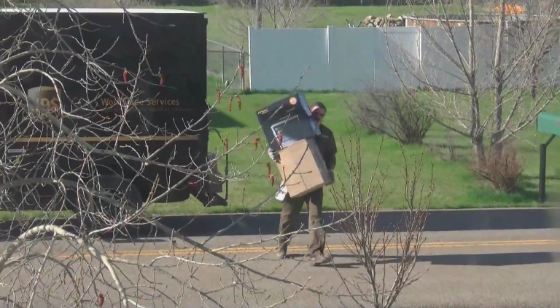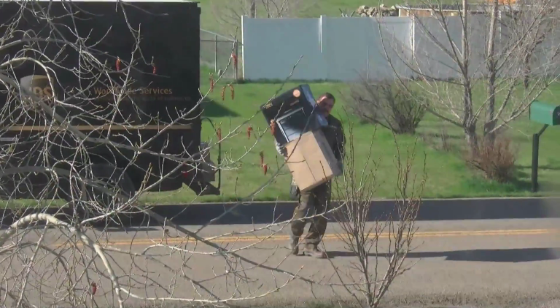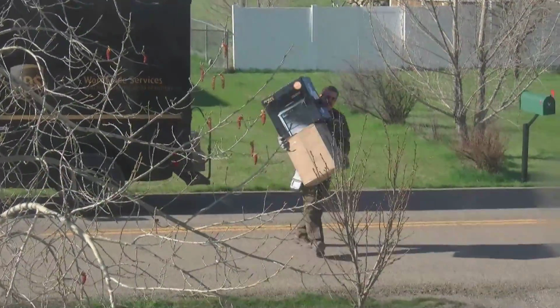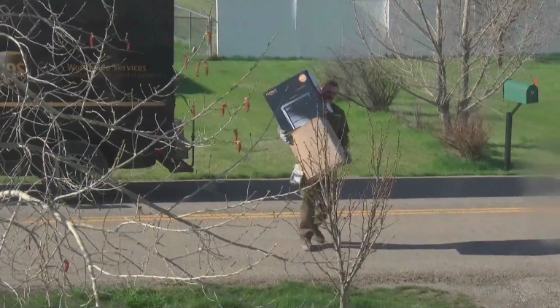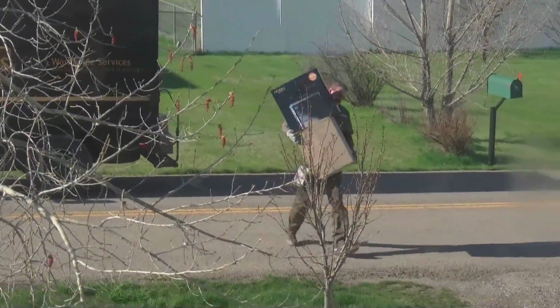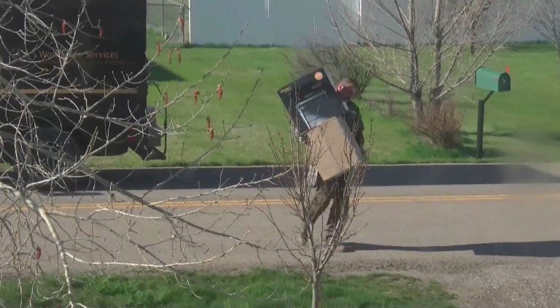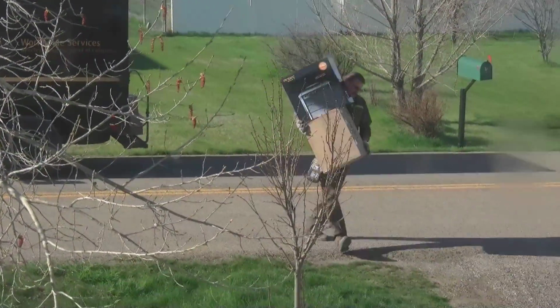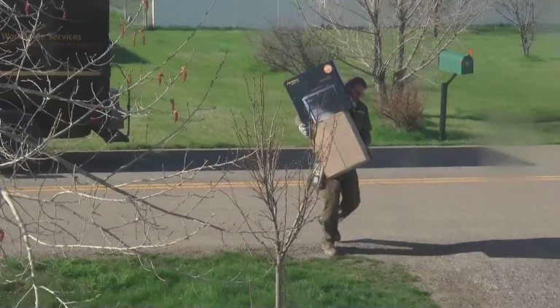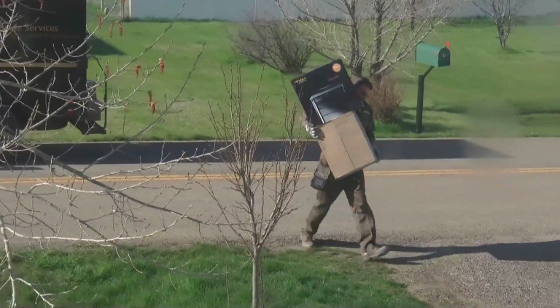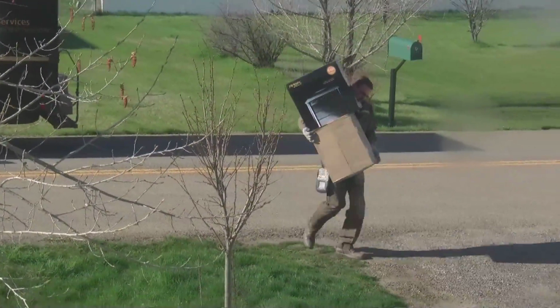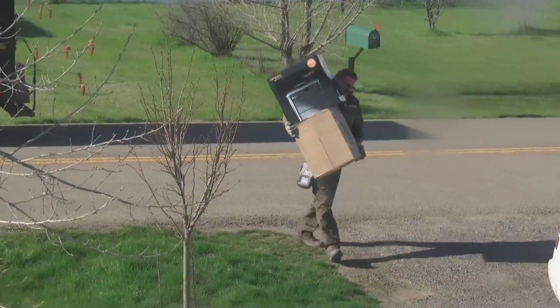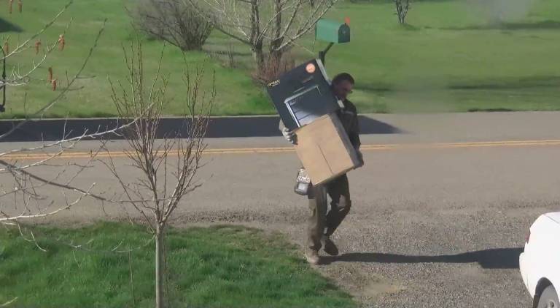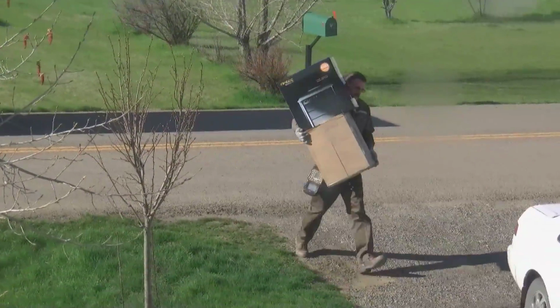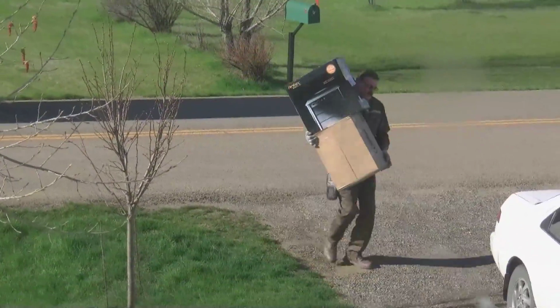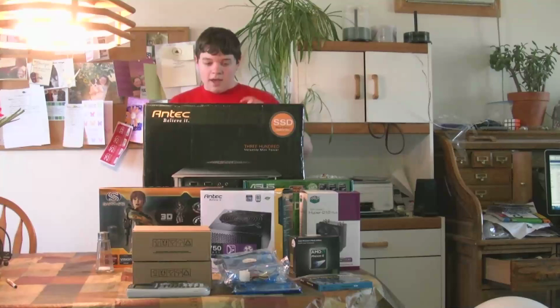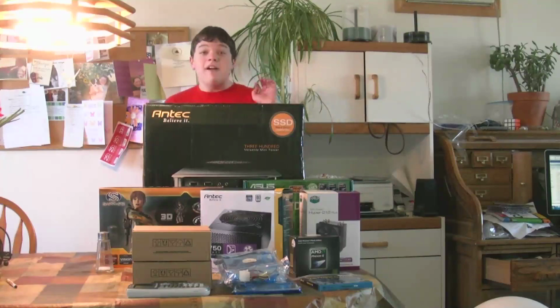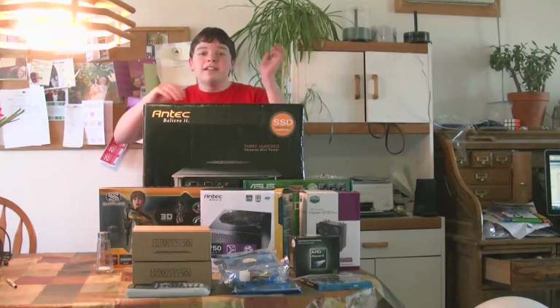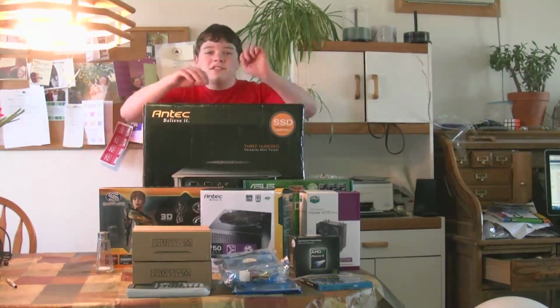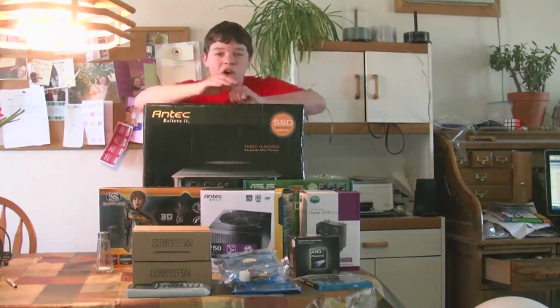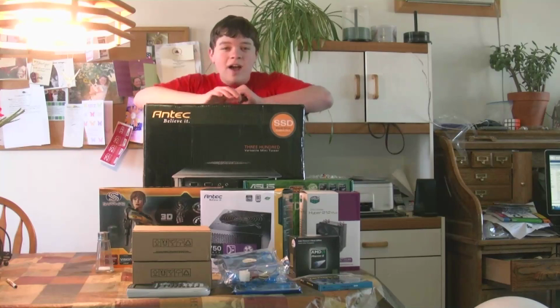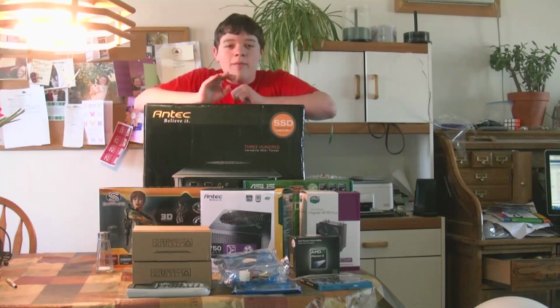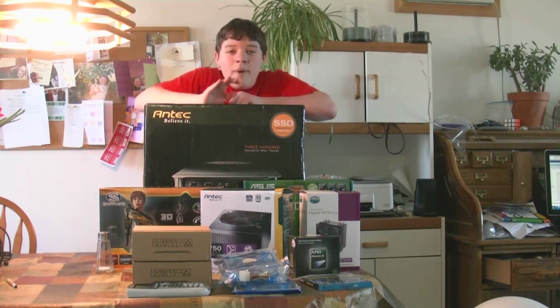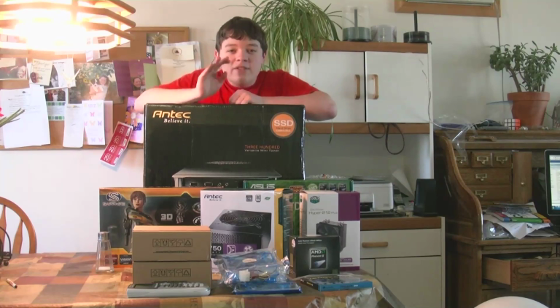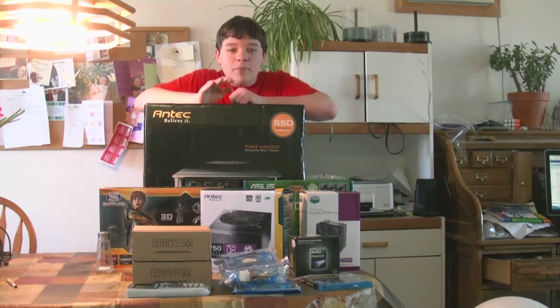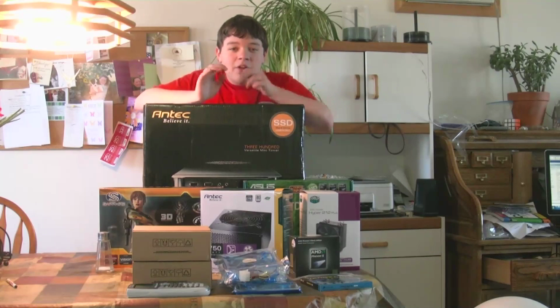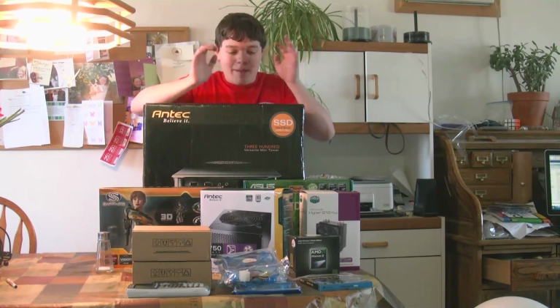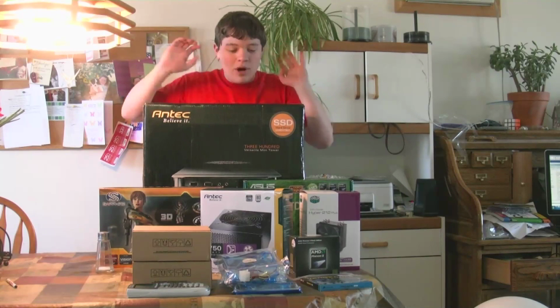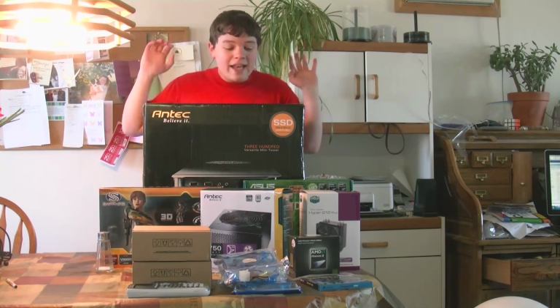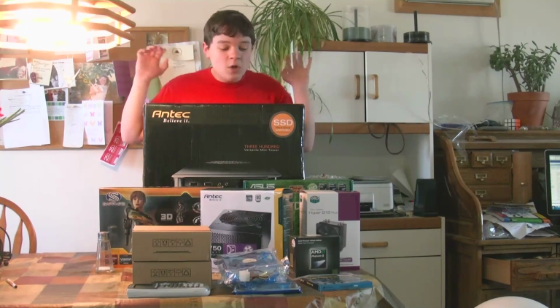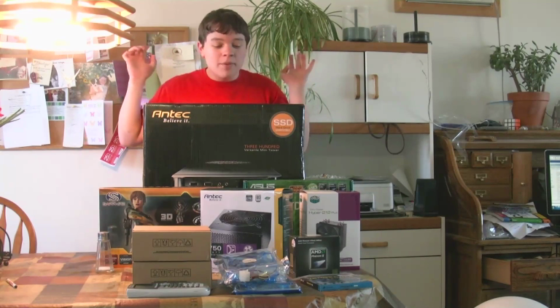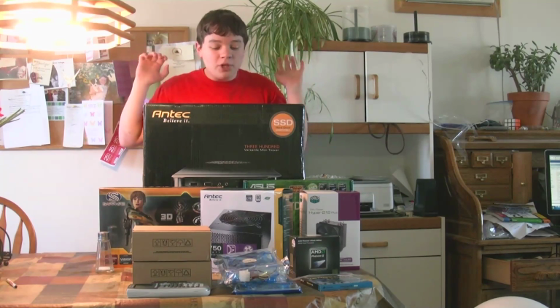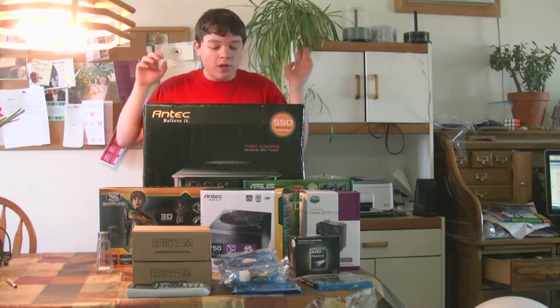Yeah, I'd say that's an armful. Alright, so I am about to build my brand new computer.